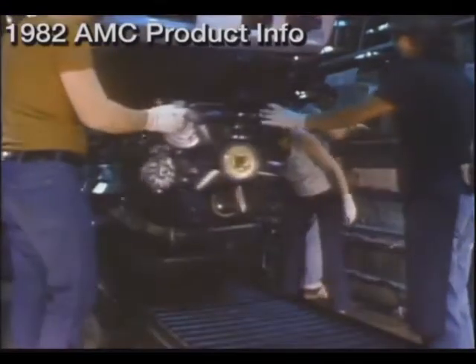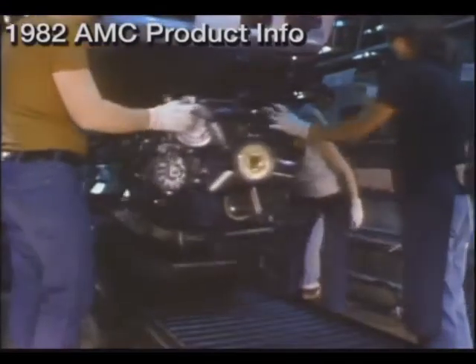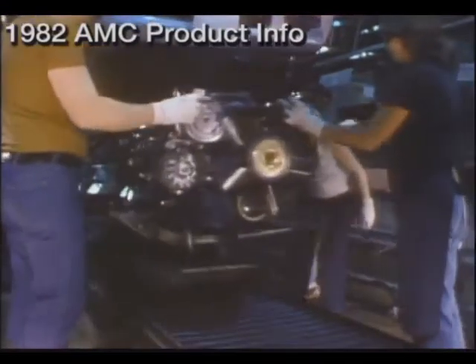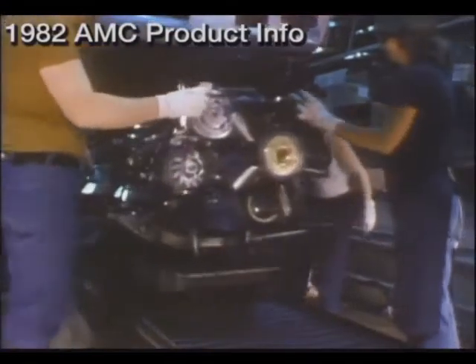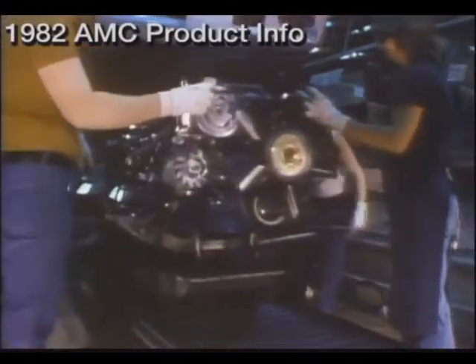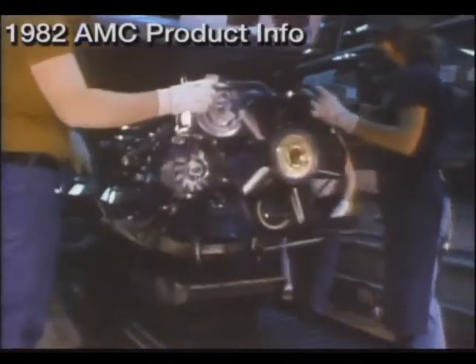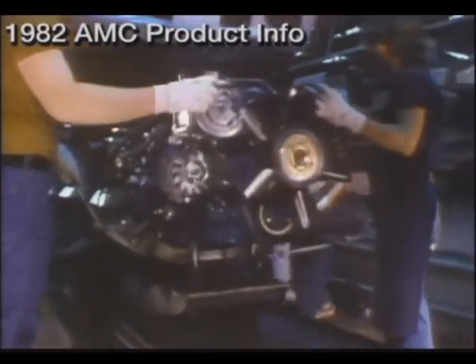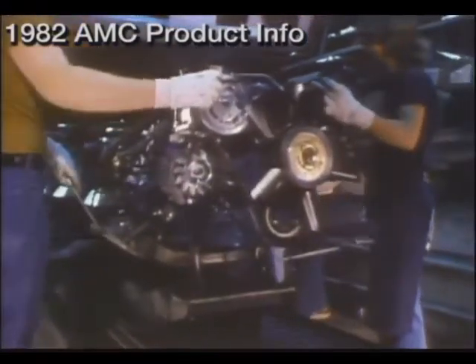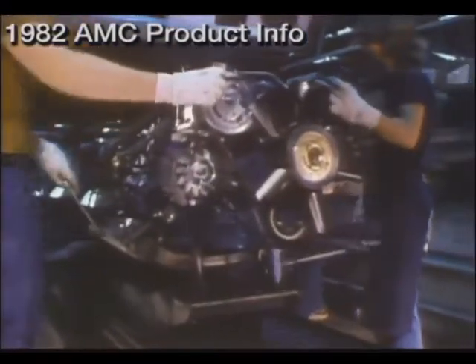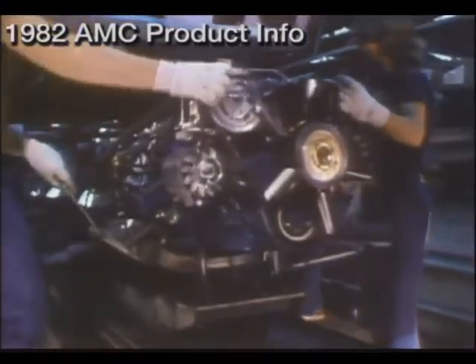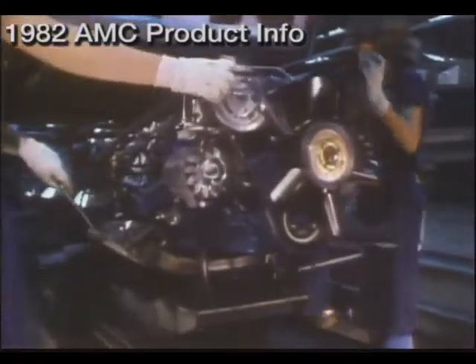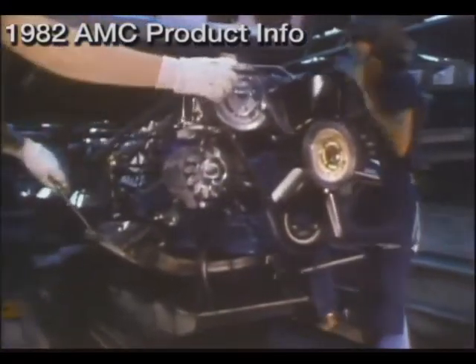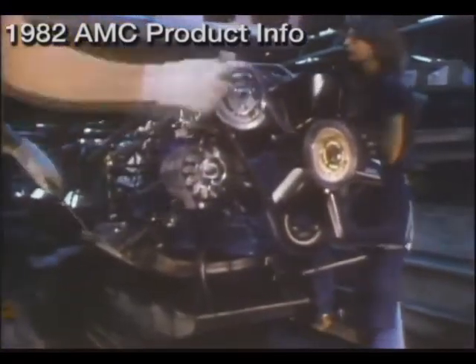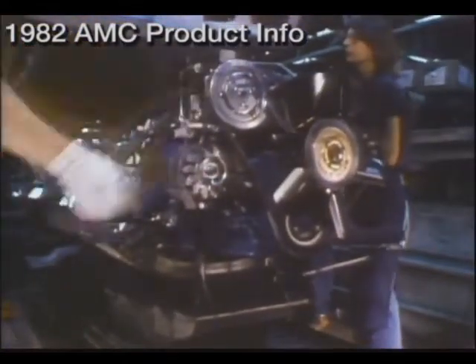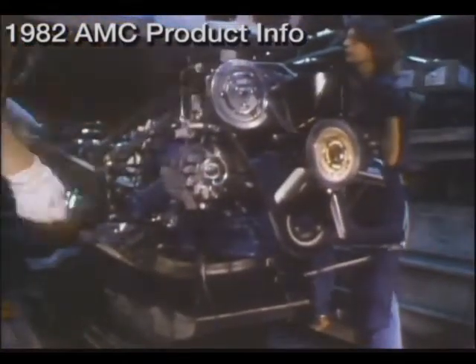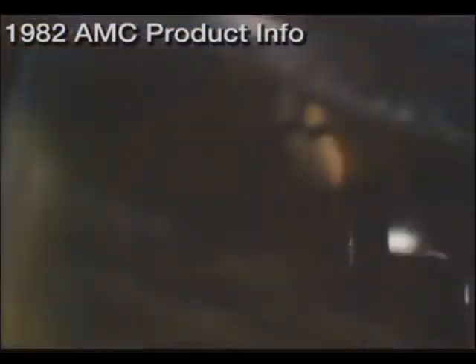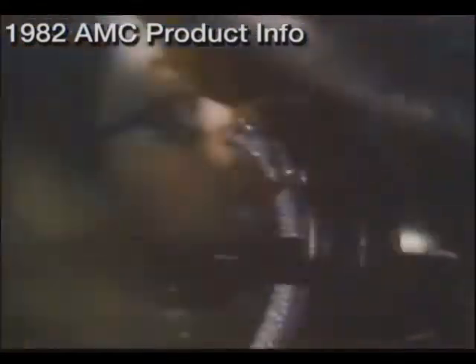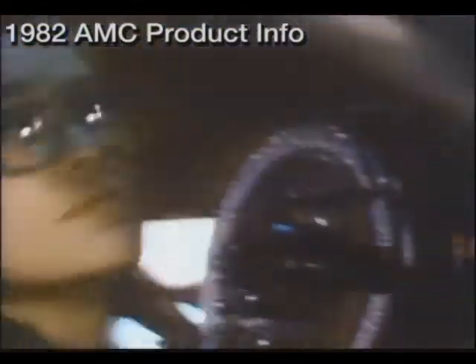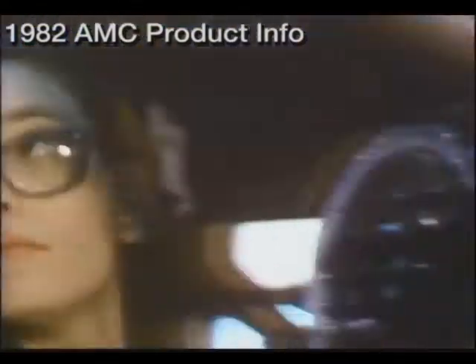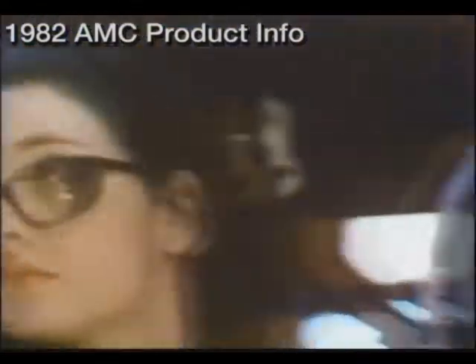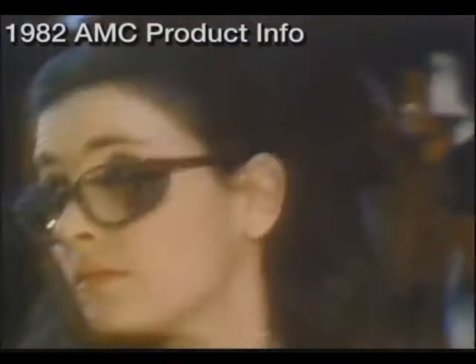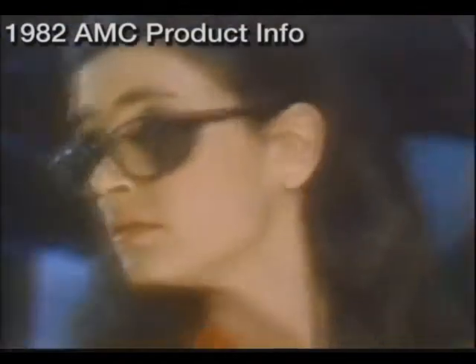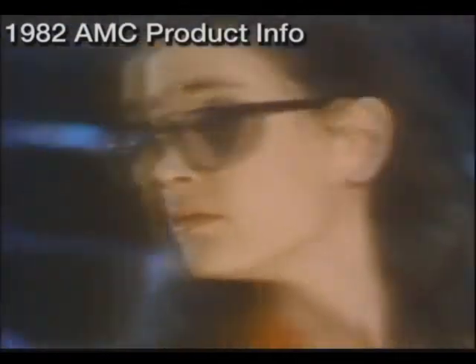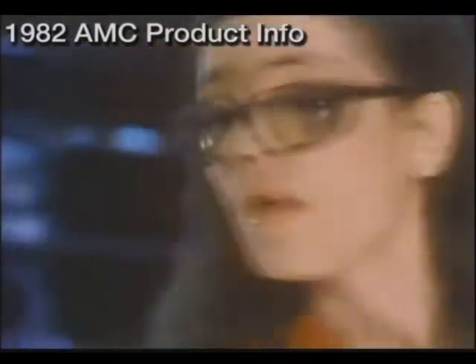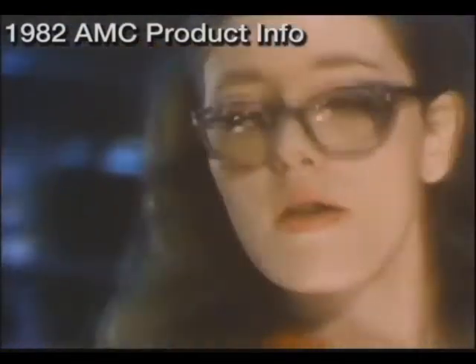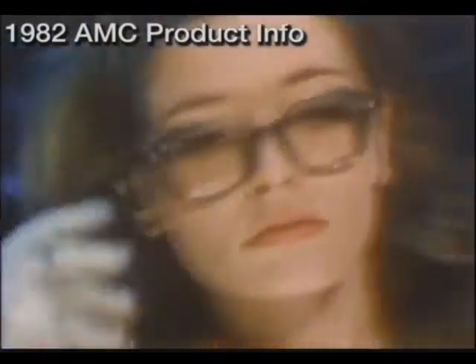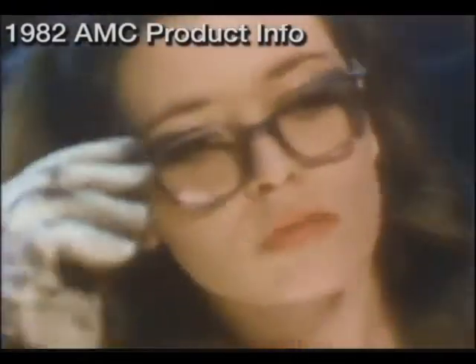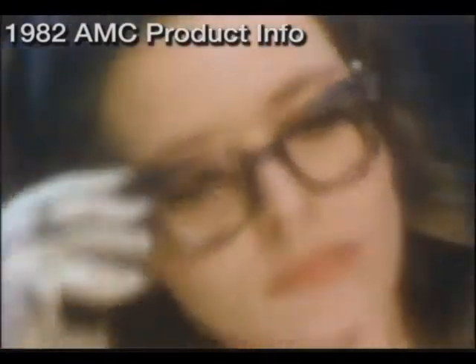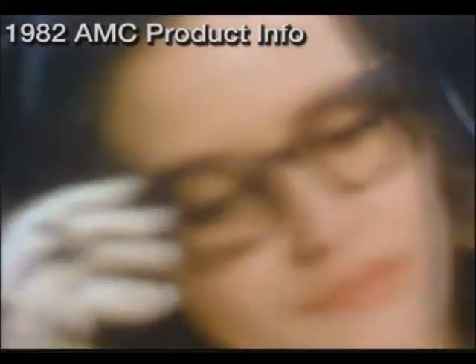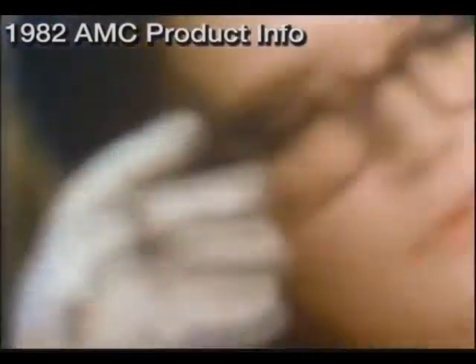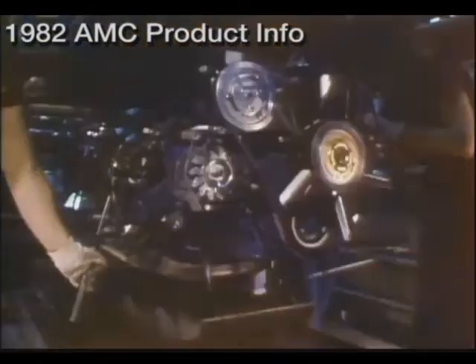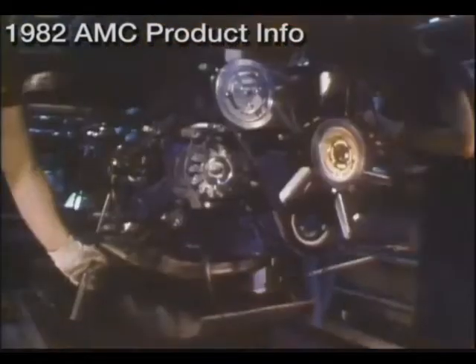Now, engine meets body, and the final assembly process begins.